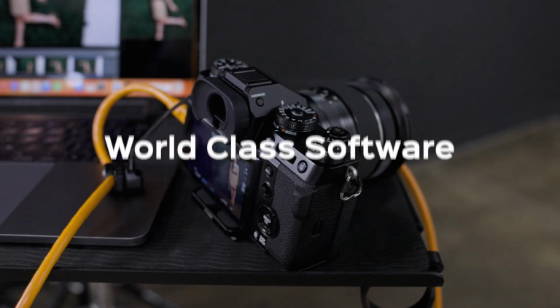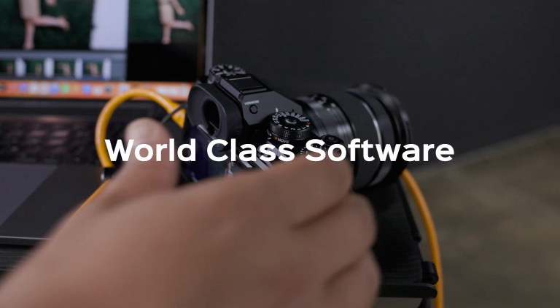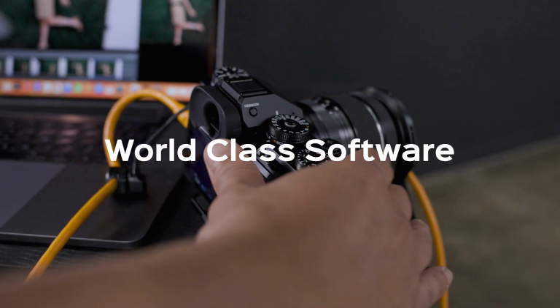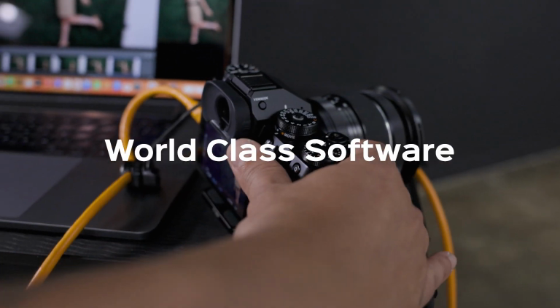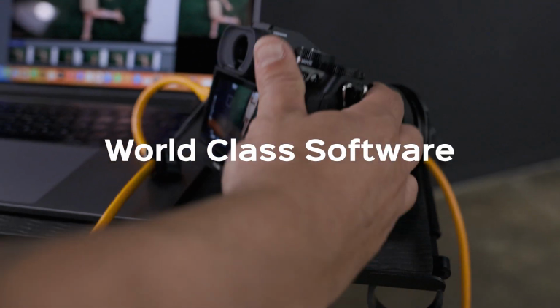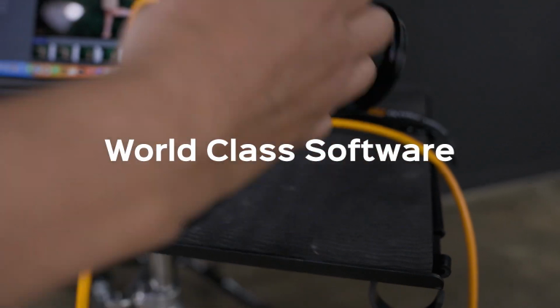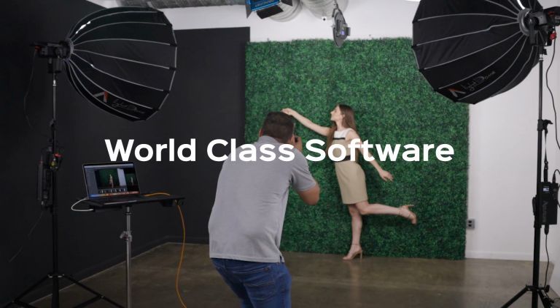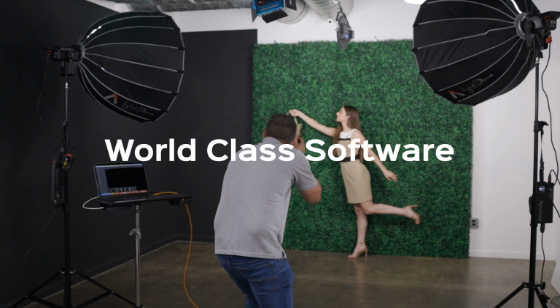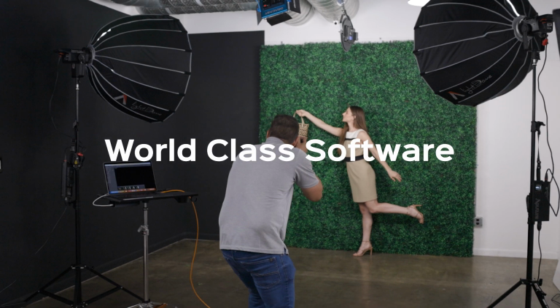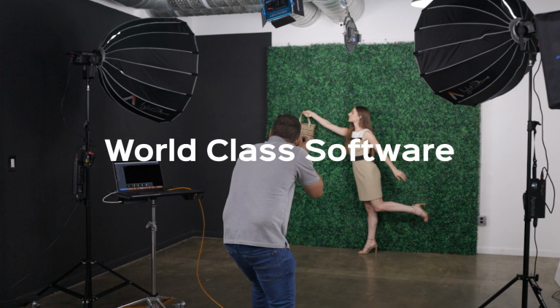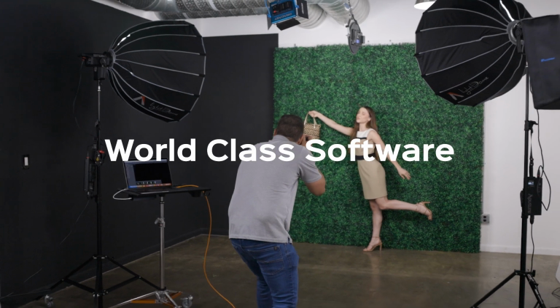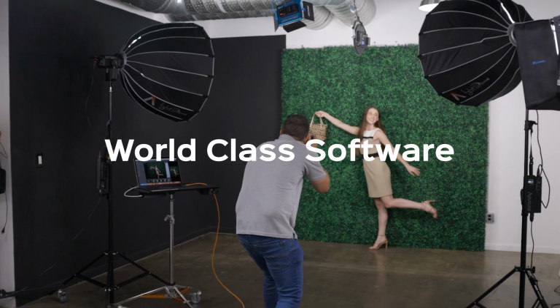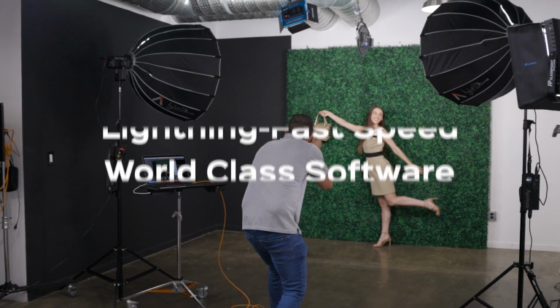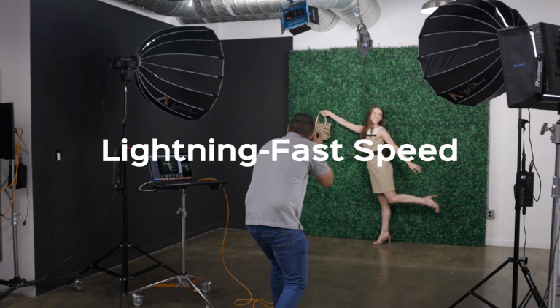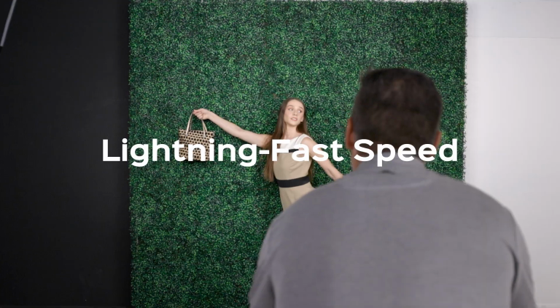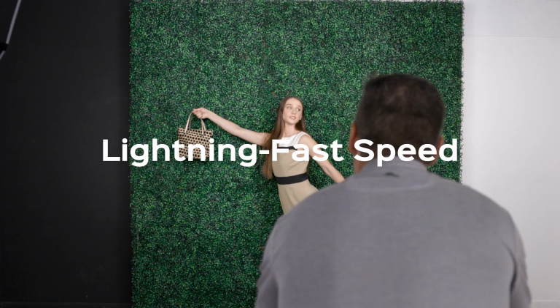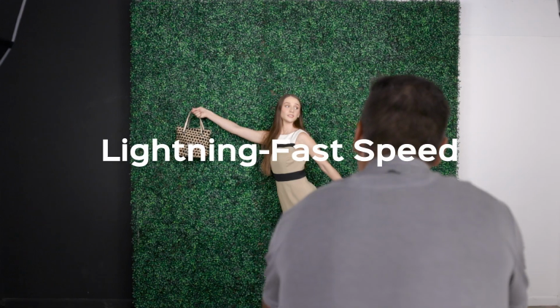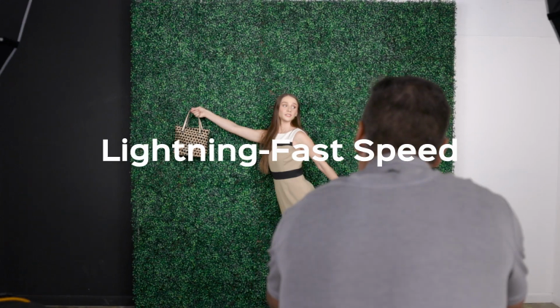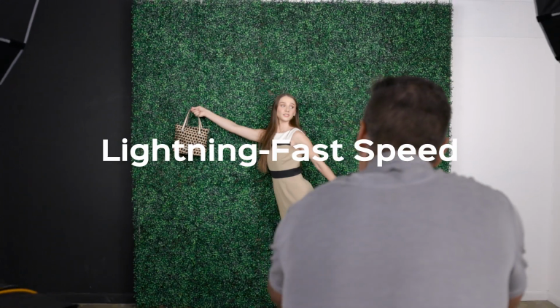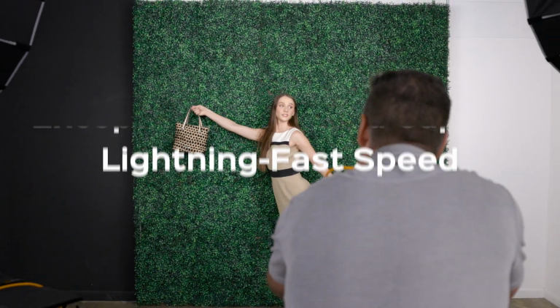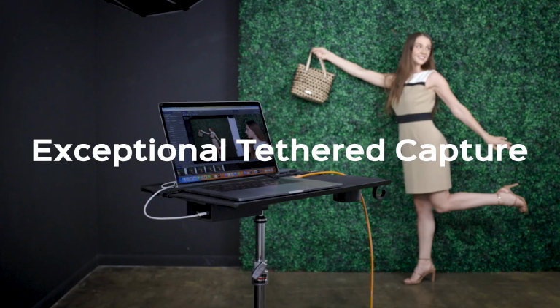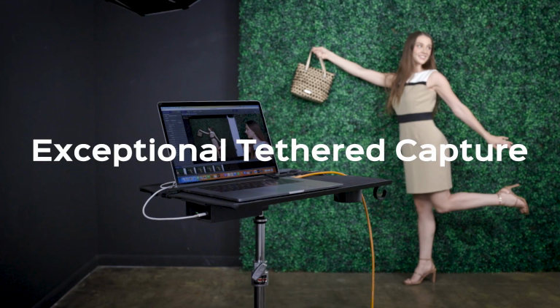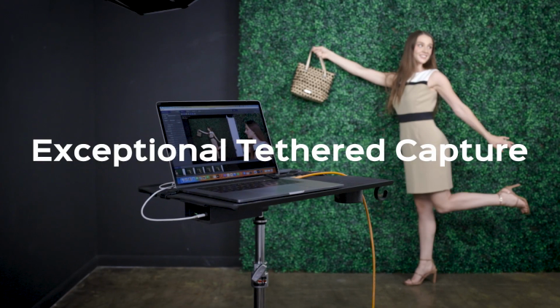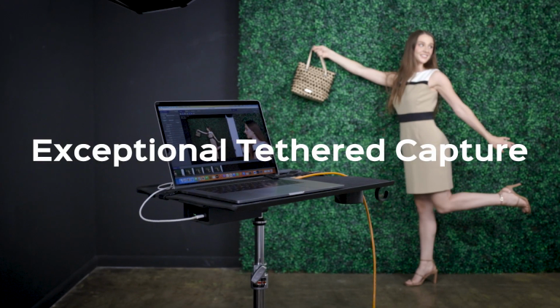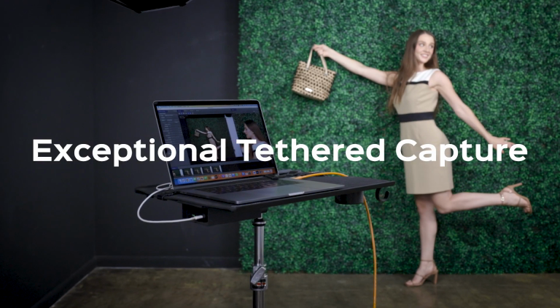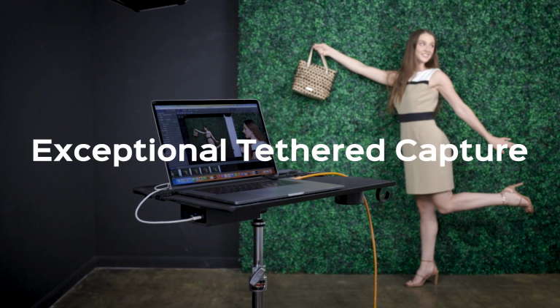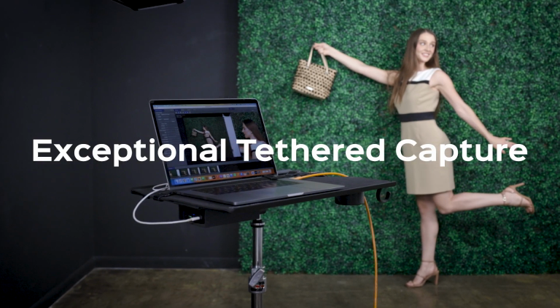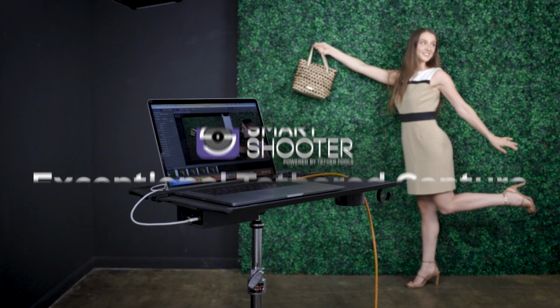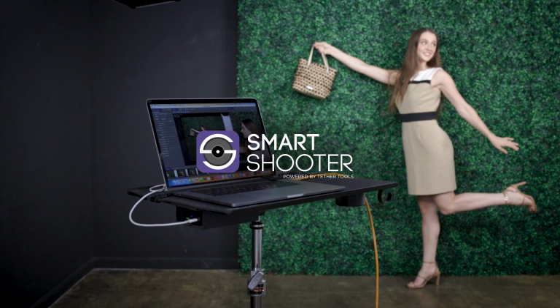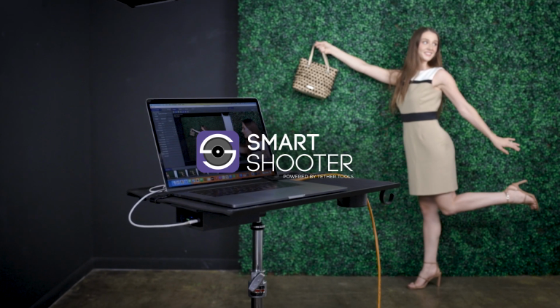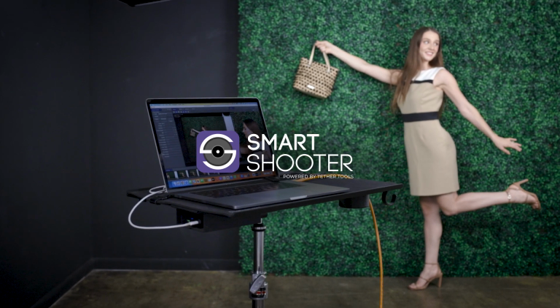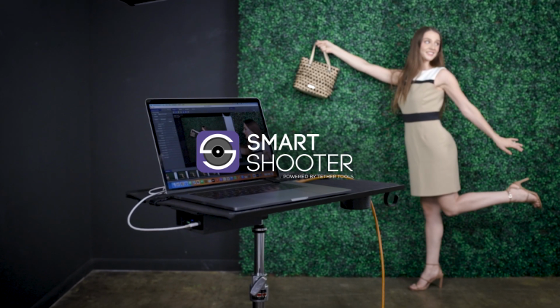World-class software built from the ground up with lightning fast speed for exceptional tether capture. That's Smart Shooter 5.